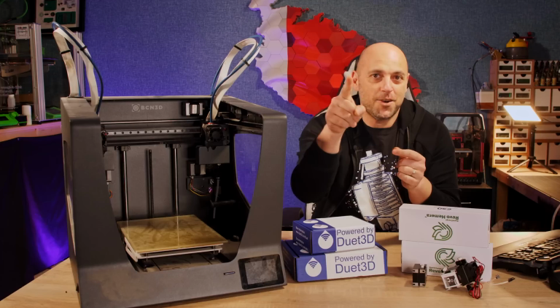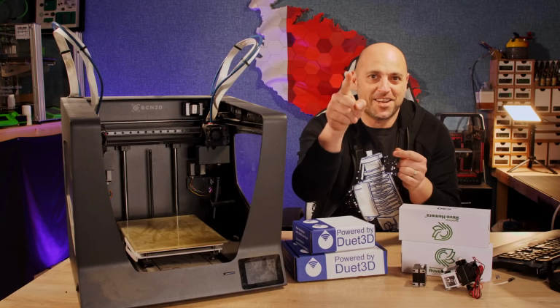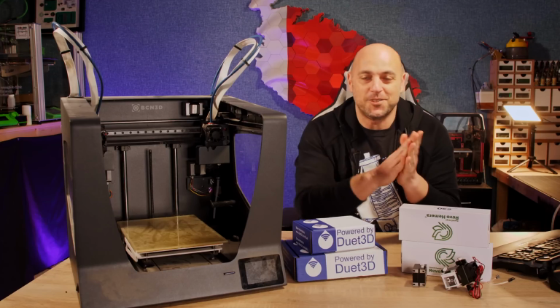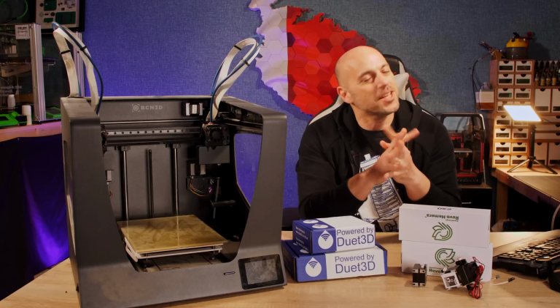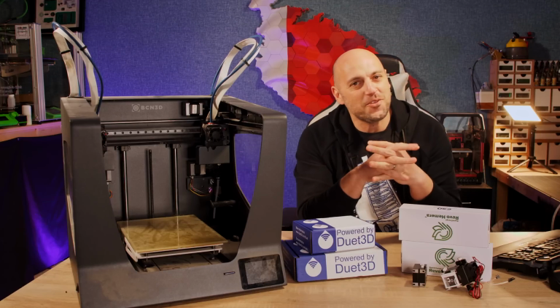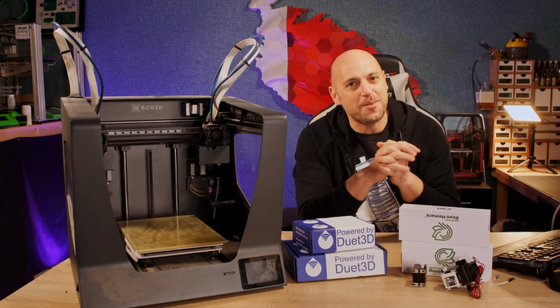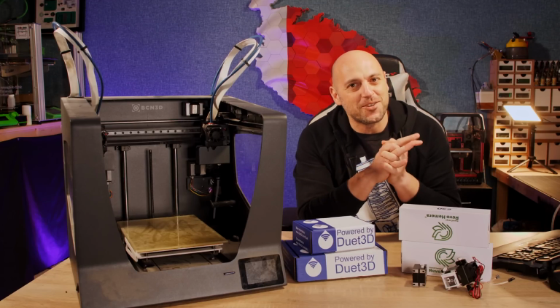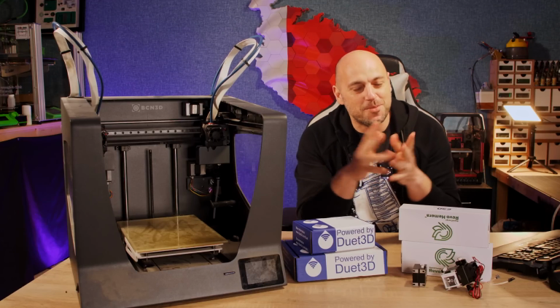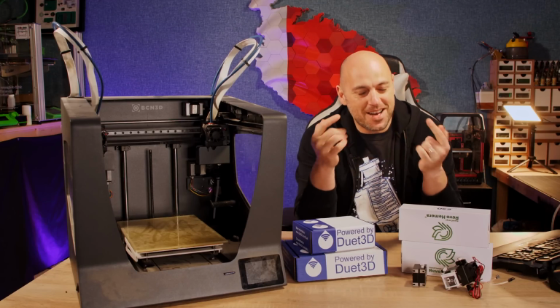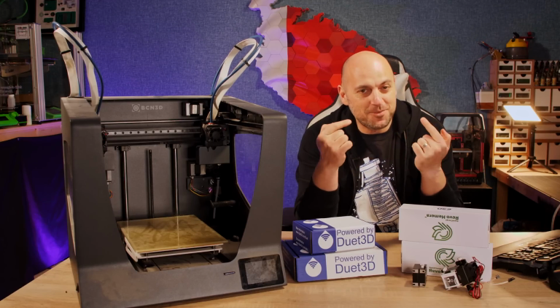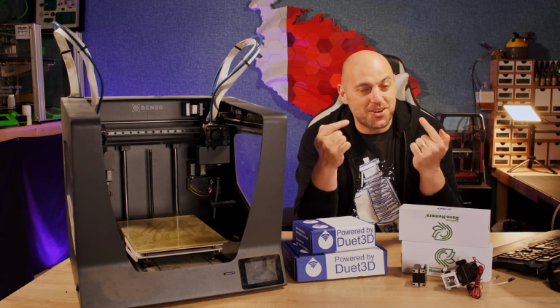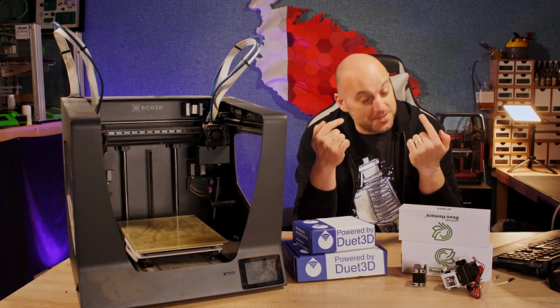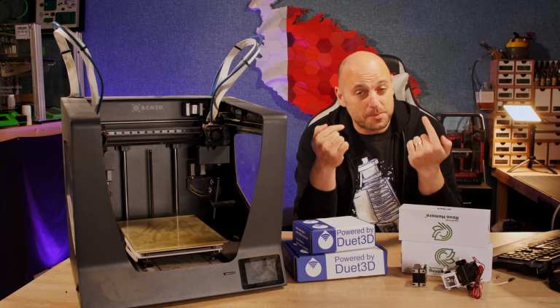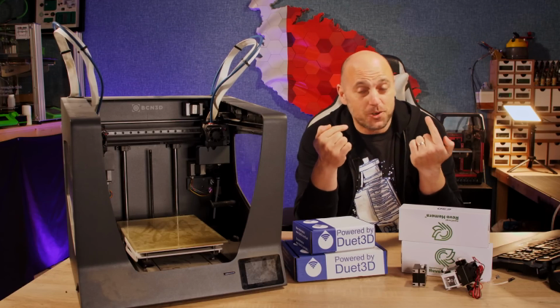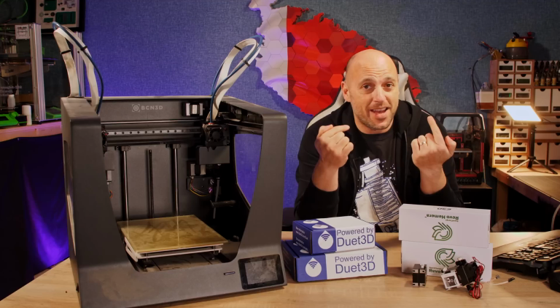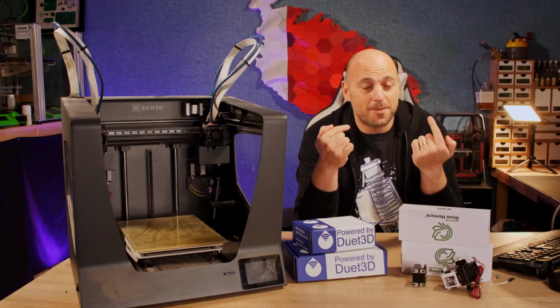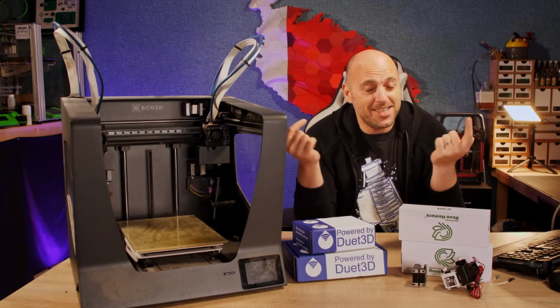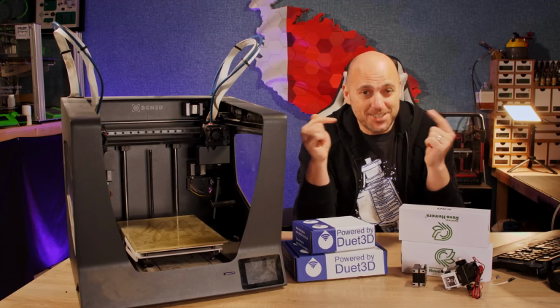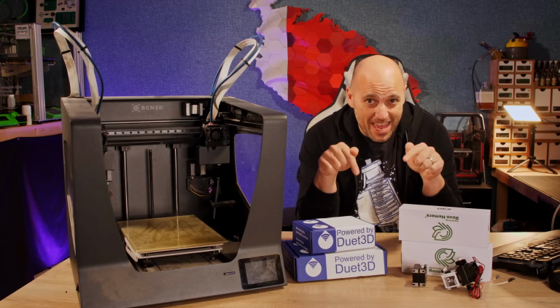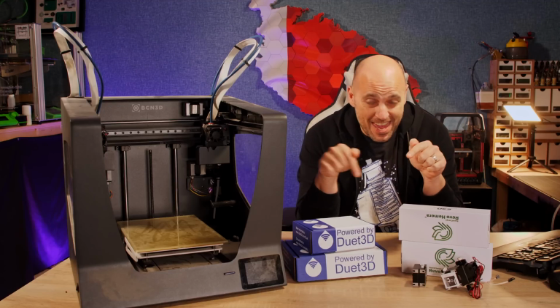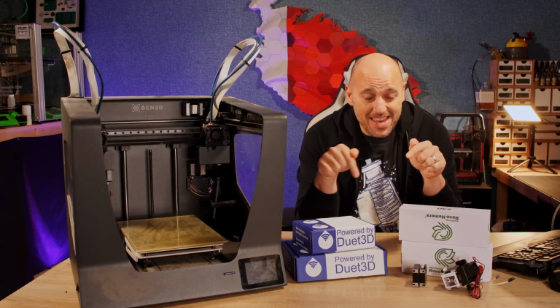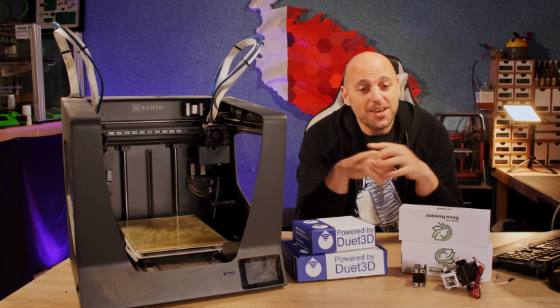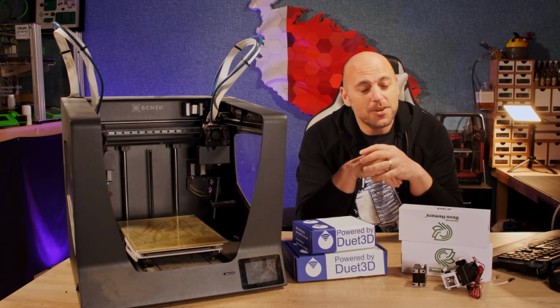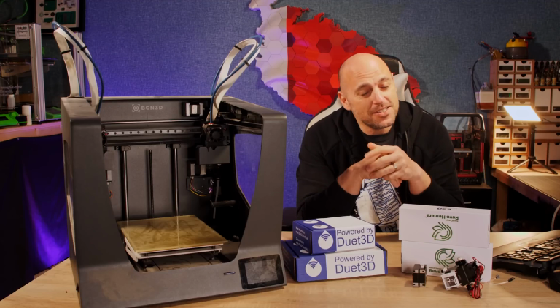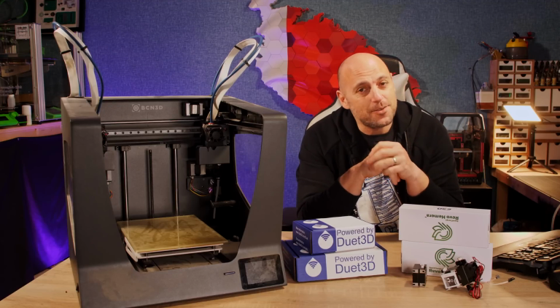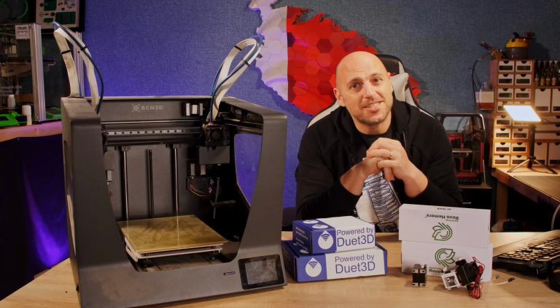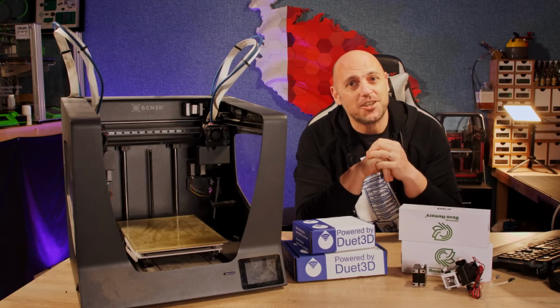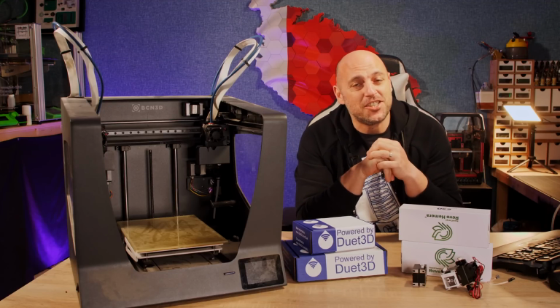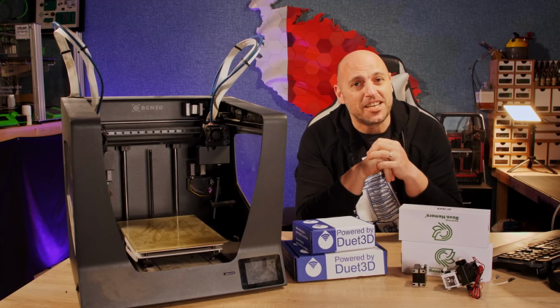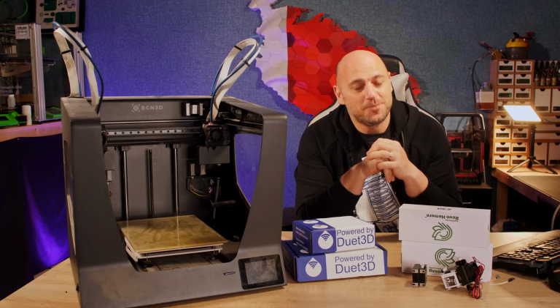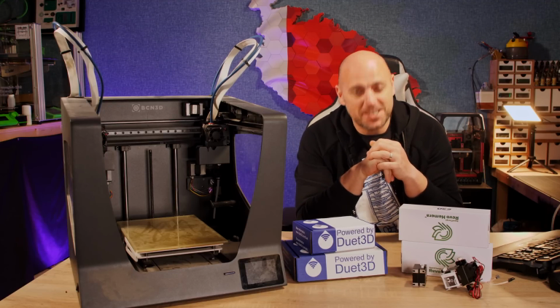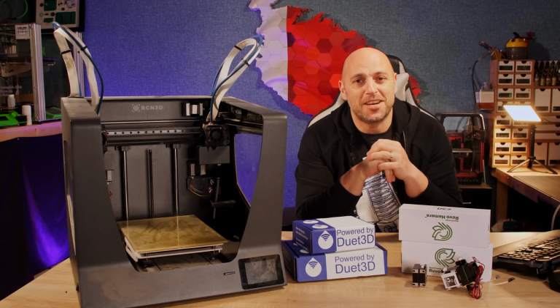Hello Makers! Welcome to 3D Maker Noob! I'm Joe, if you remember who I am, and today we're going to start a new journey, so stick around.